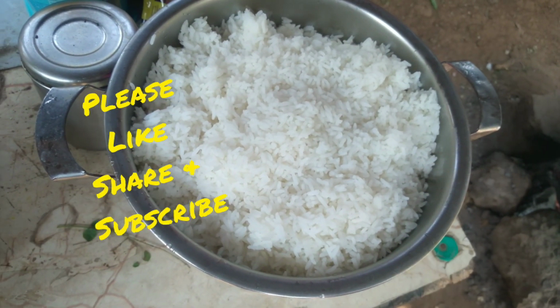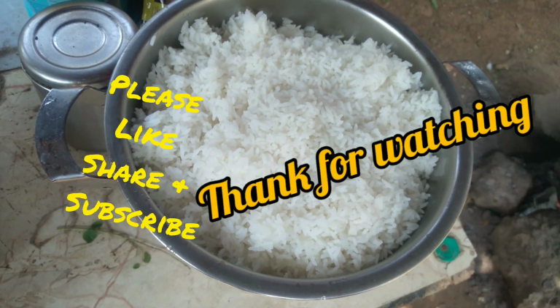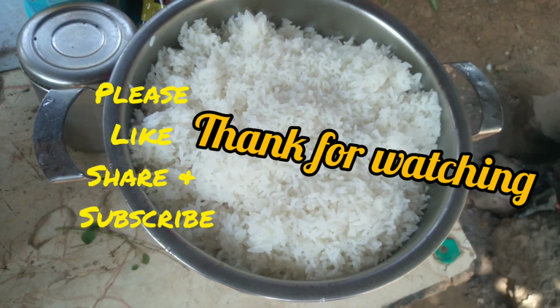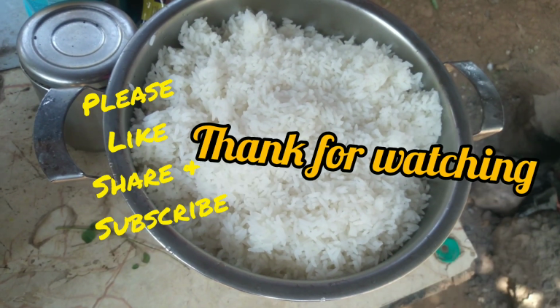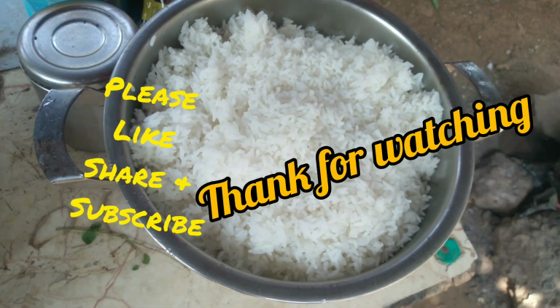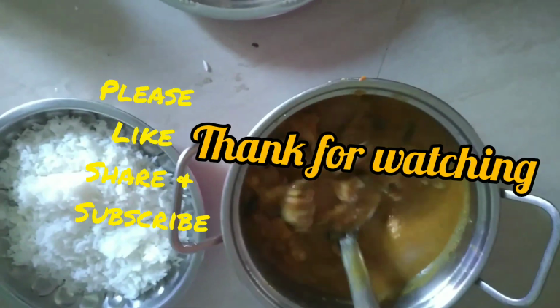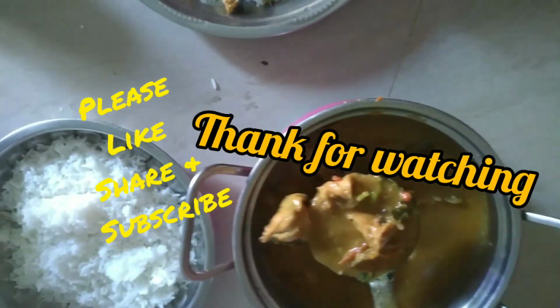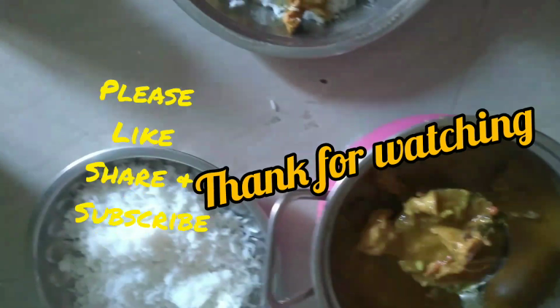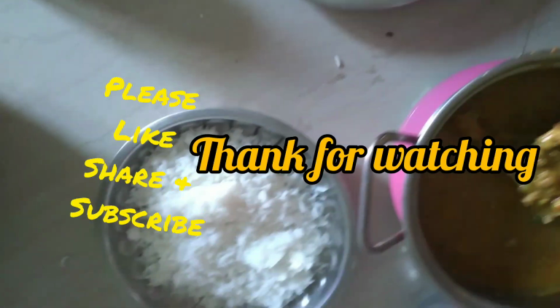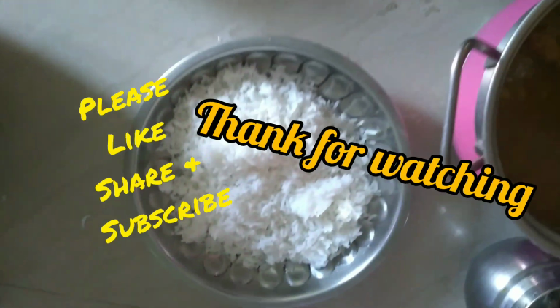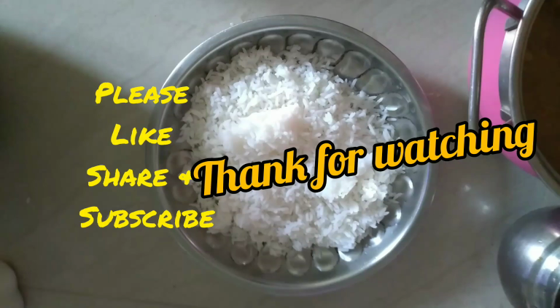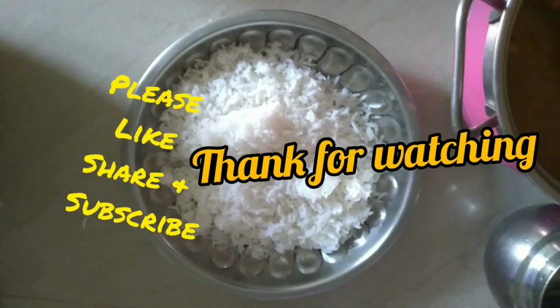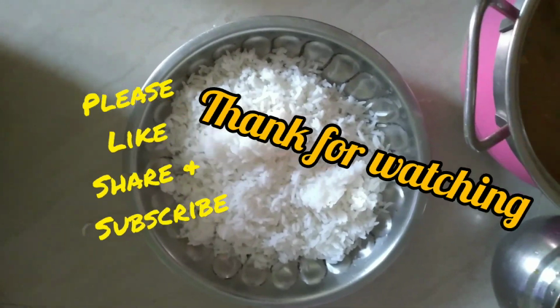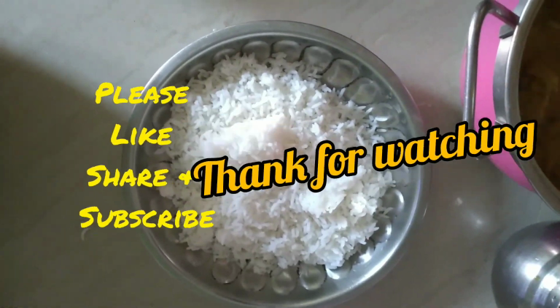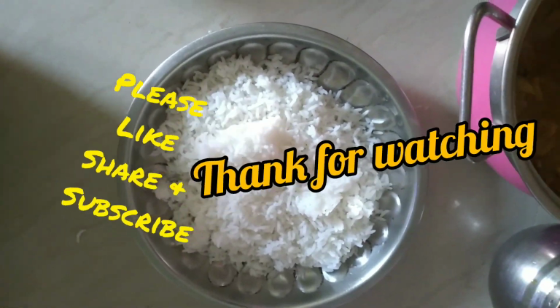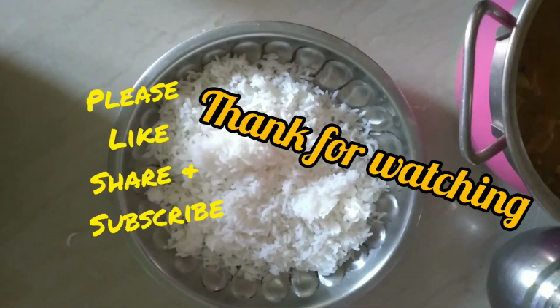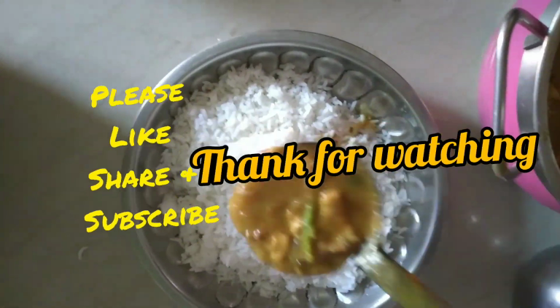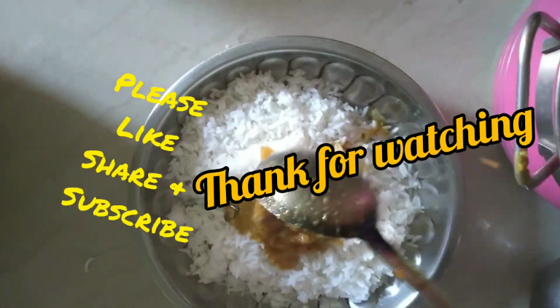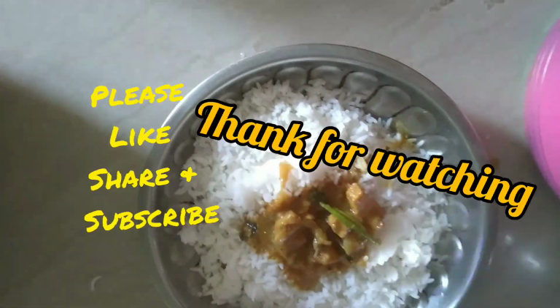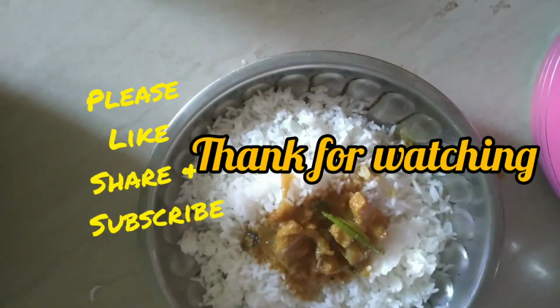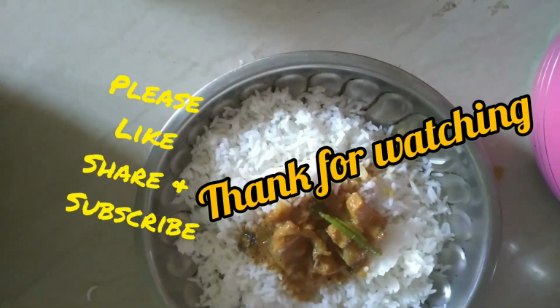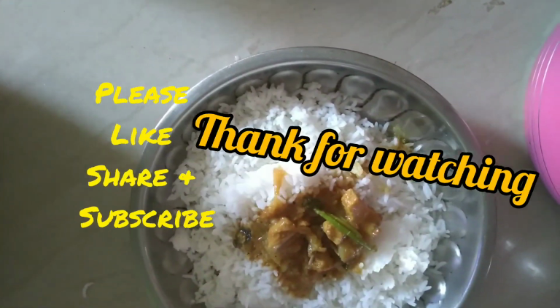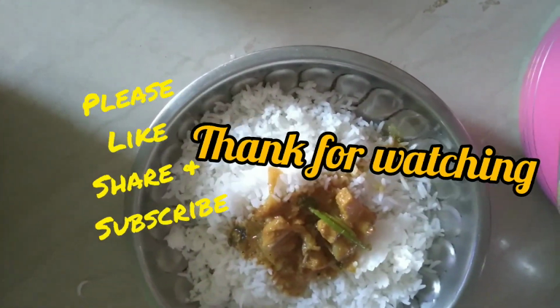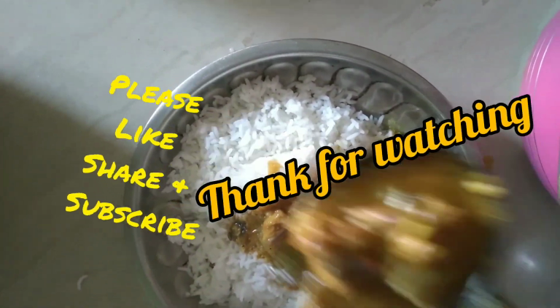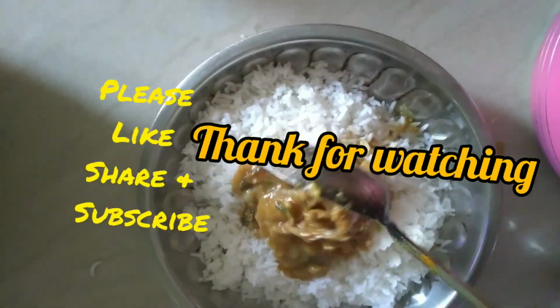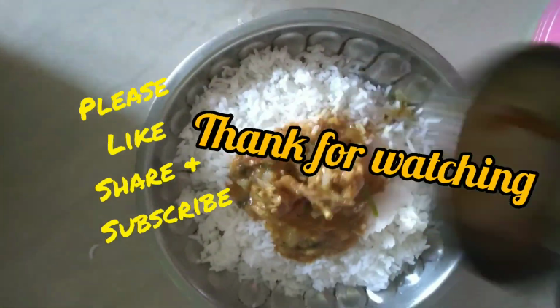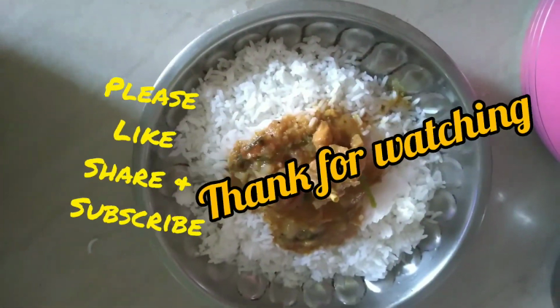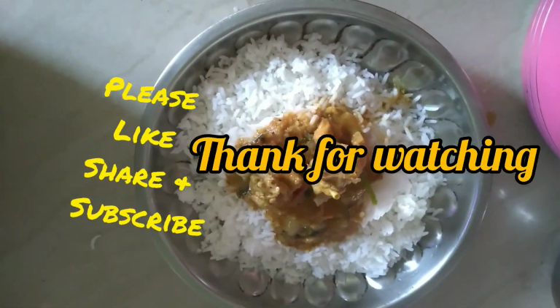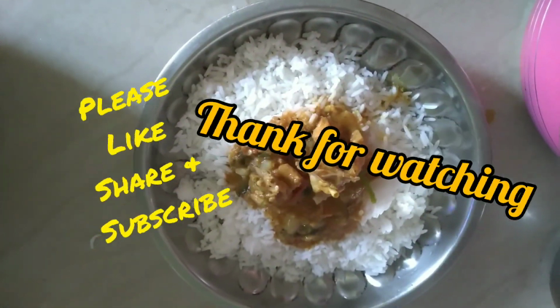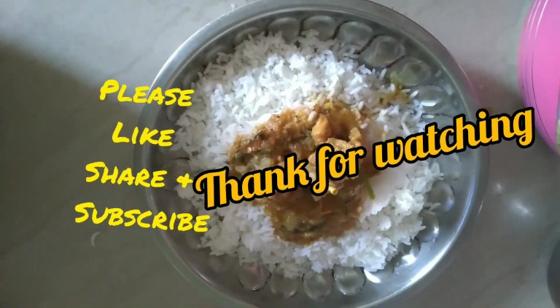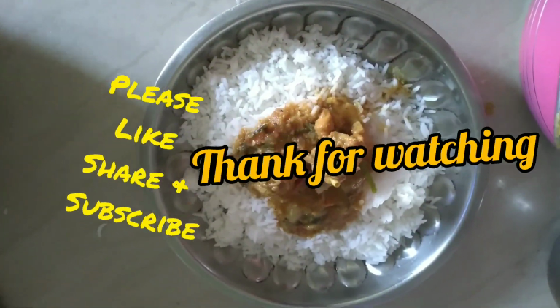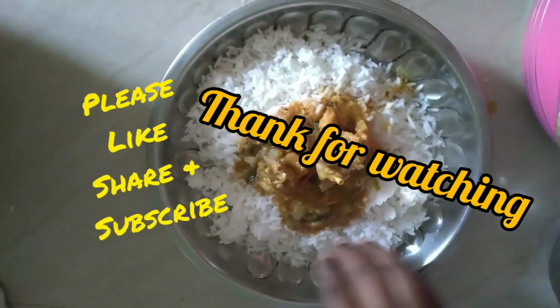Ok friends, let's eat. If you enjoyed this video, like, share and subscribe.